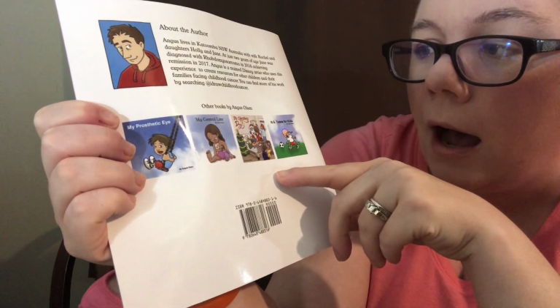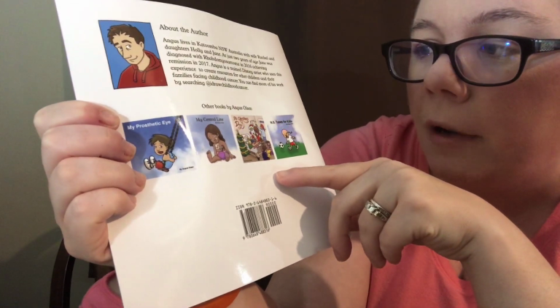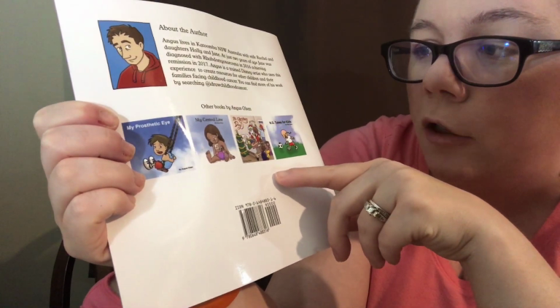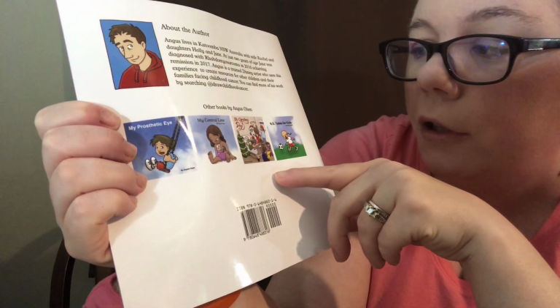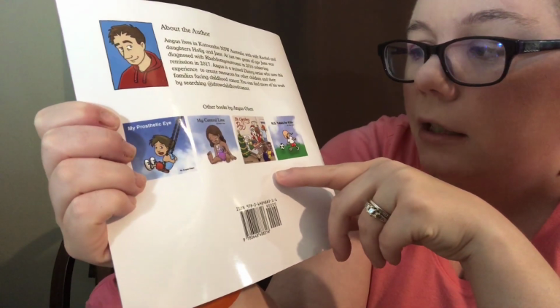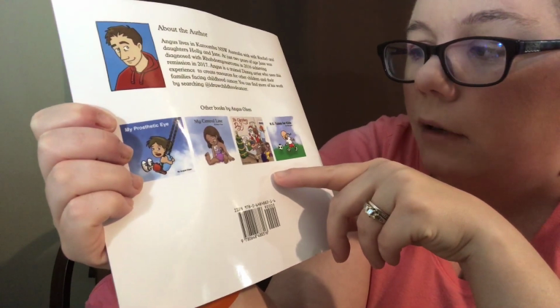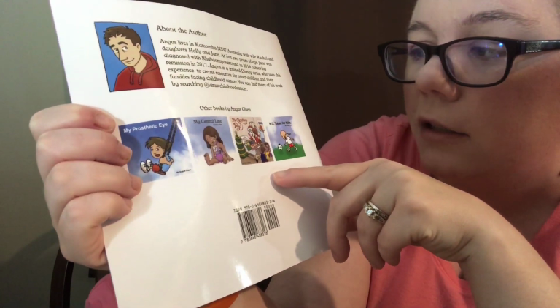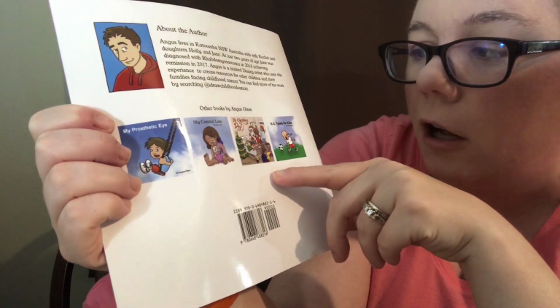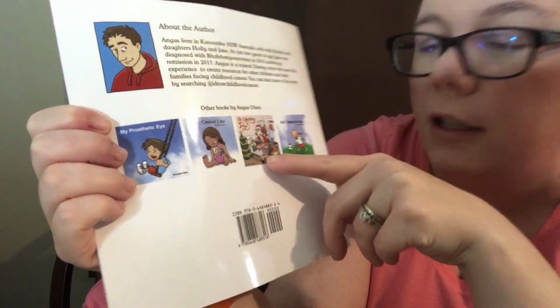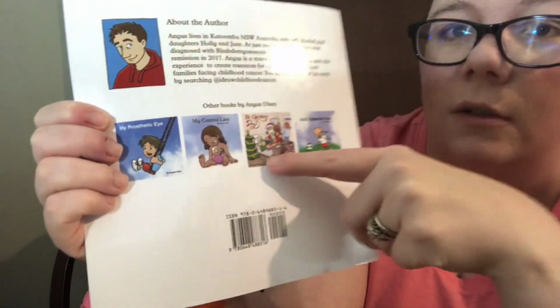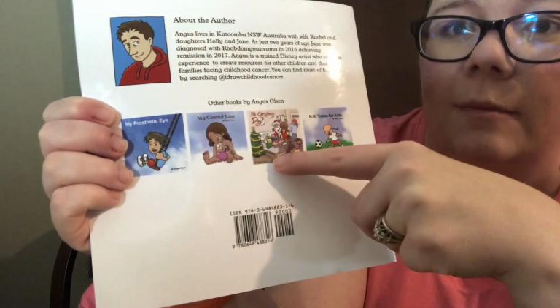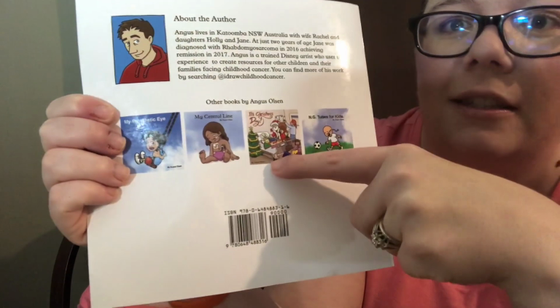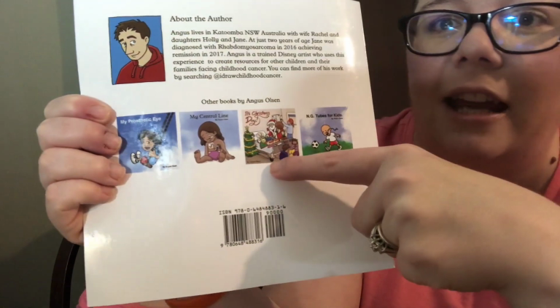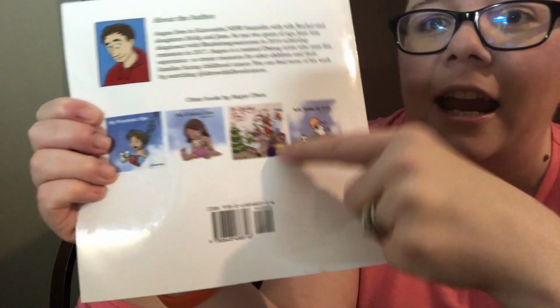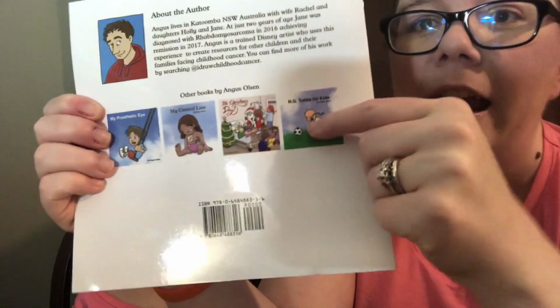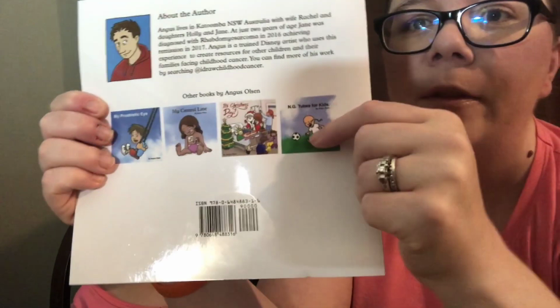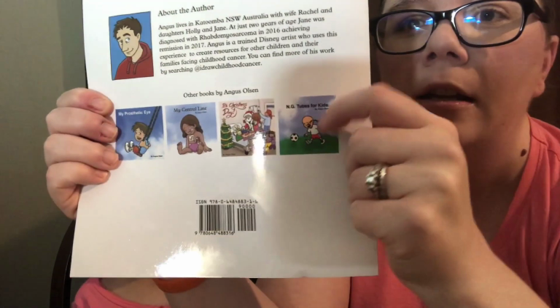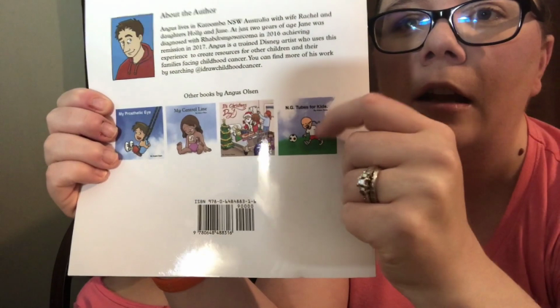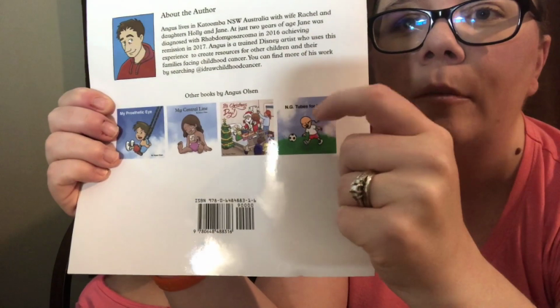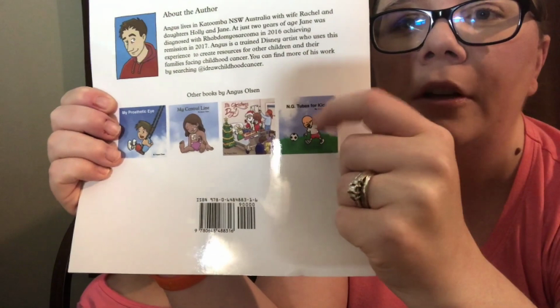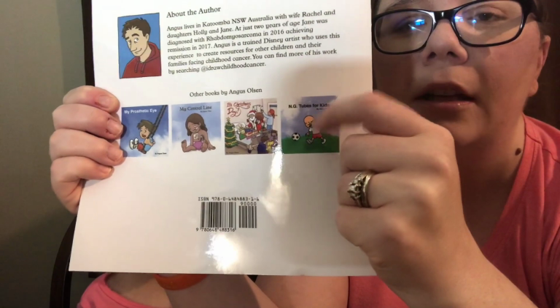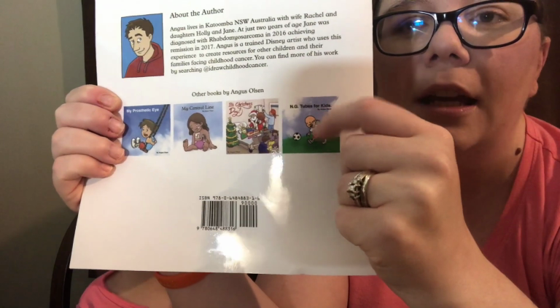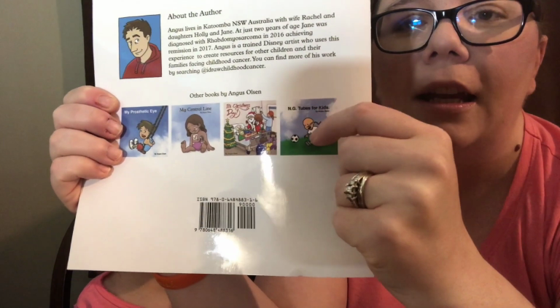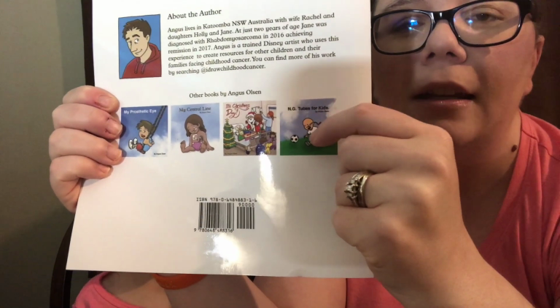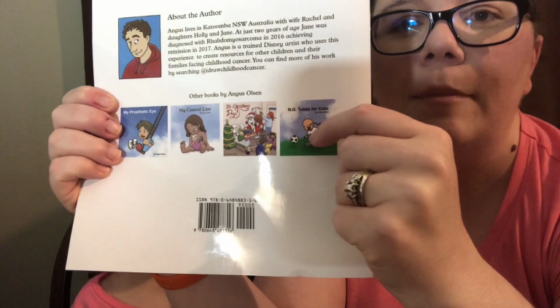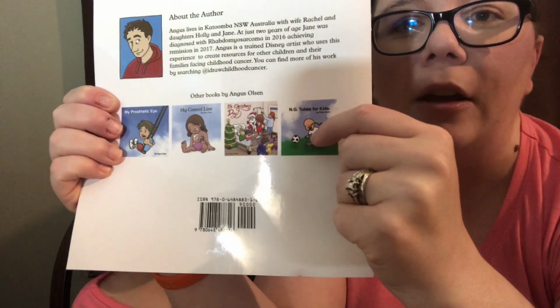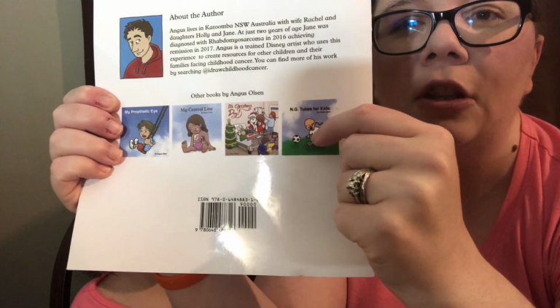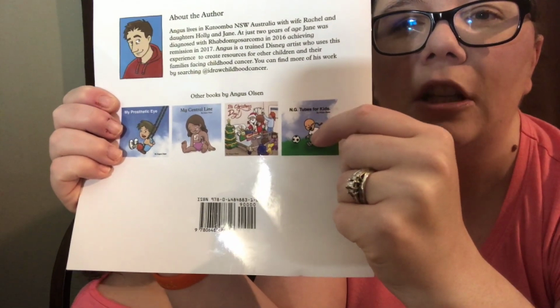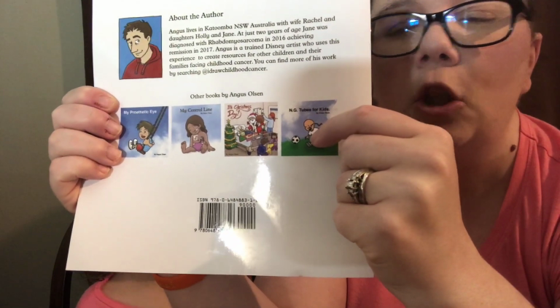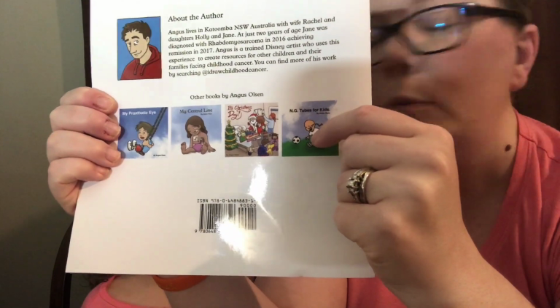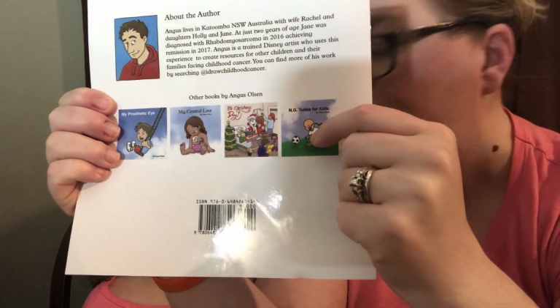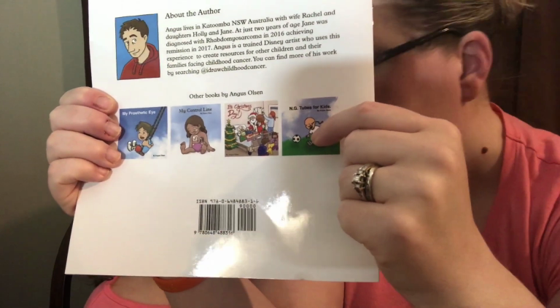Another book he's written is called It's Christmas Day, and then another book is about NG Tubes for Kids.